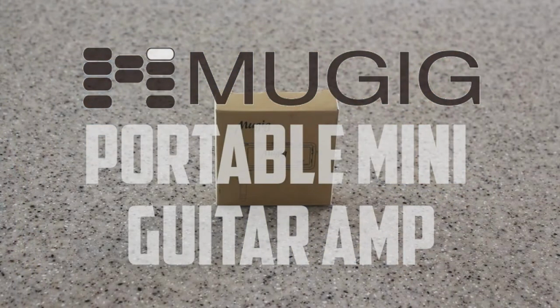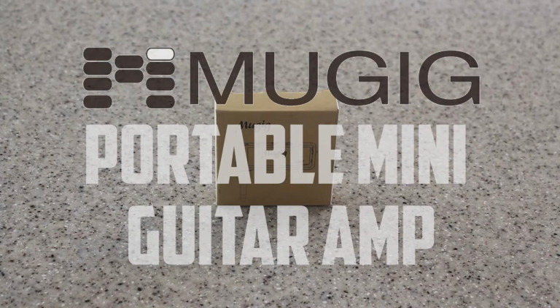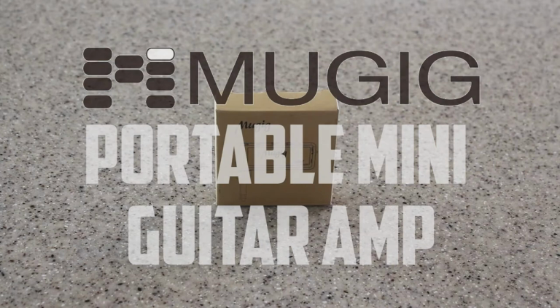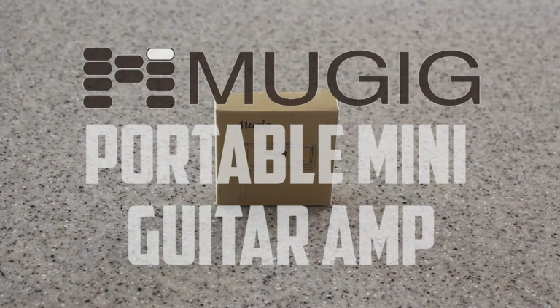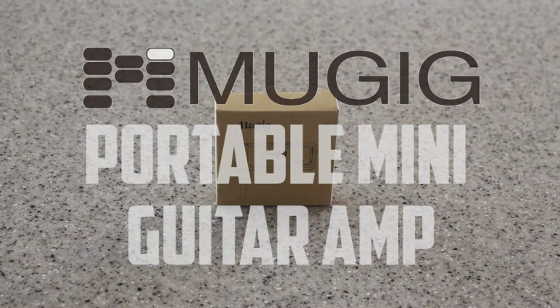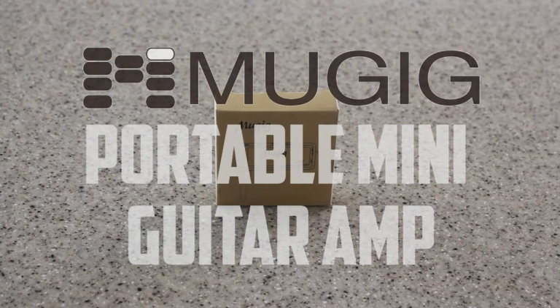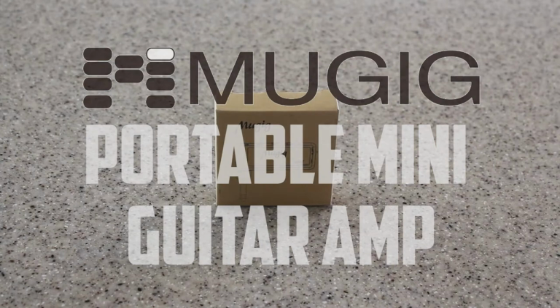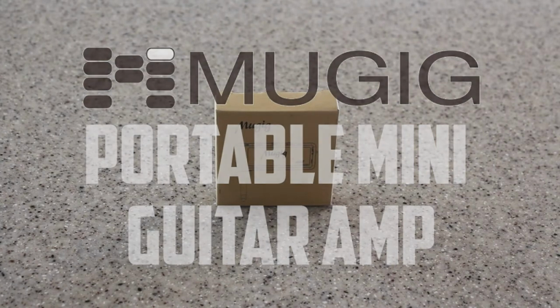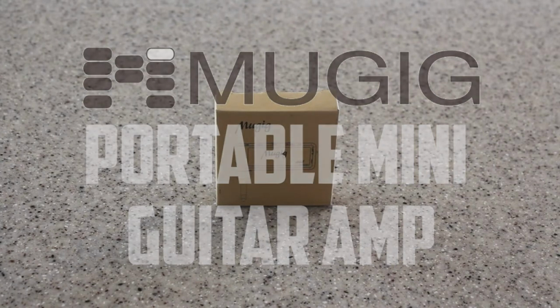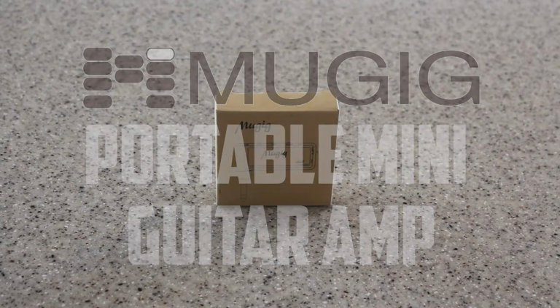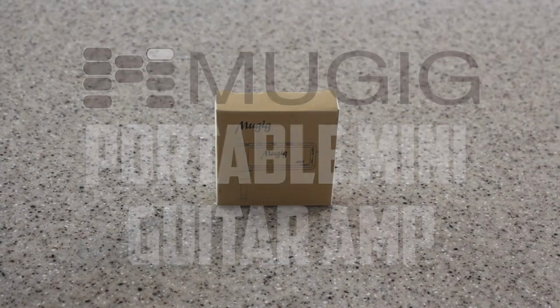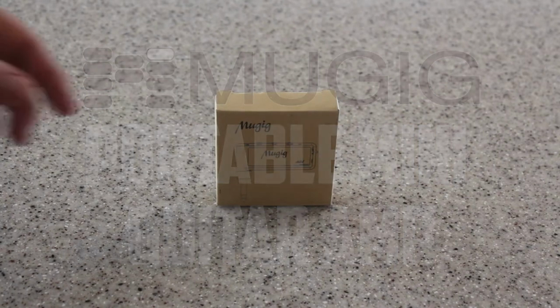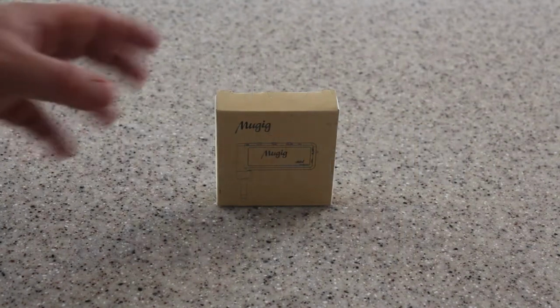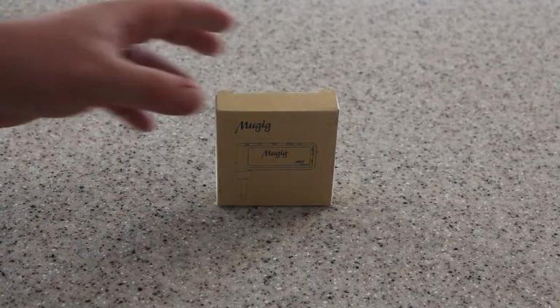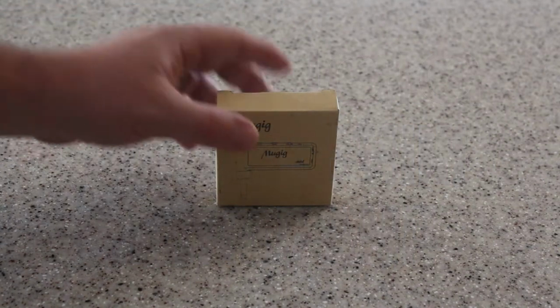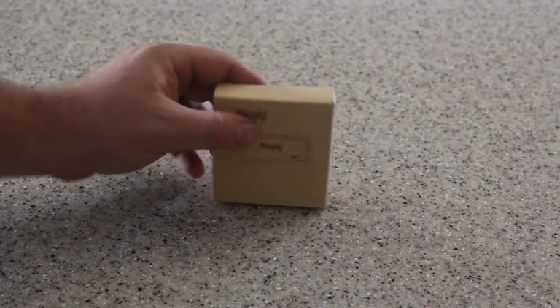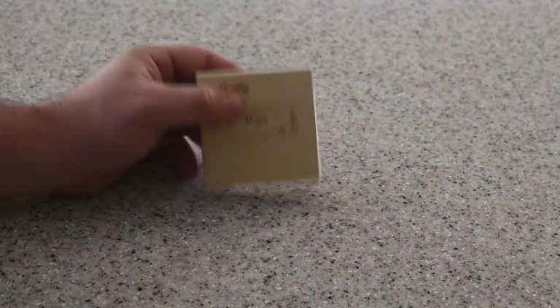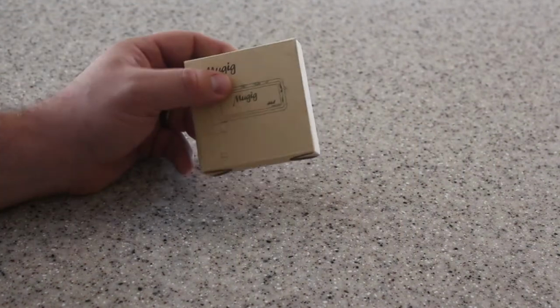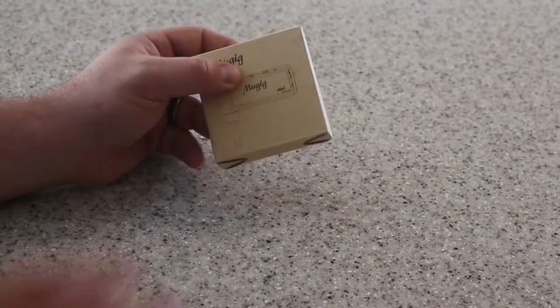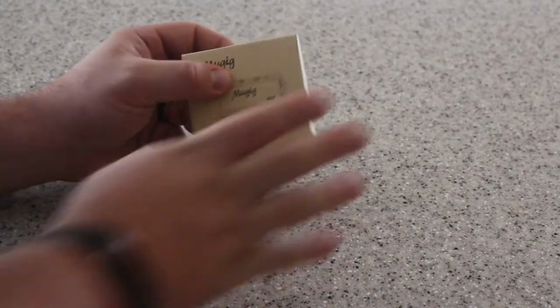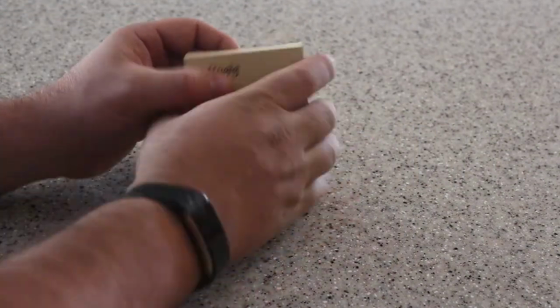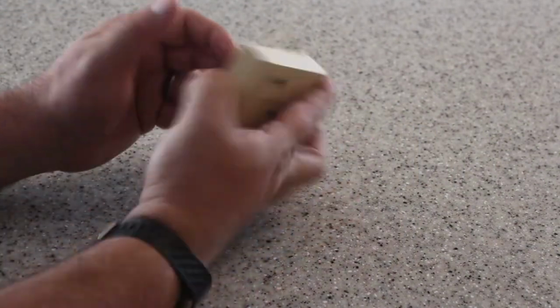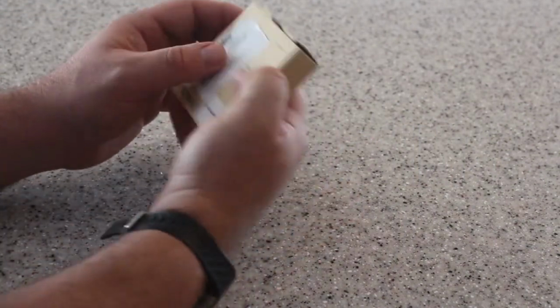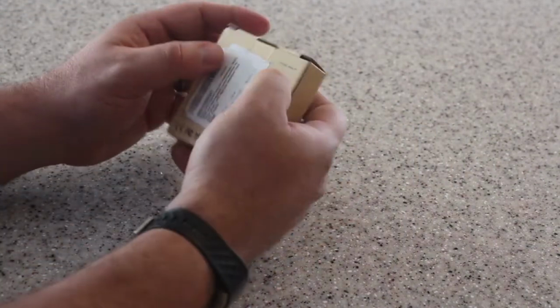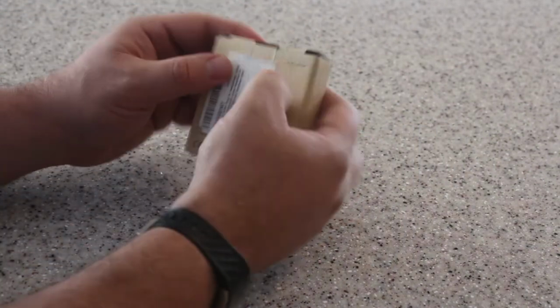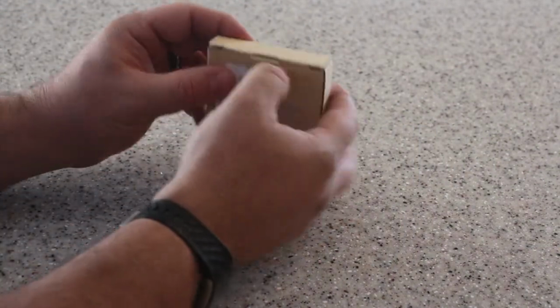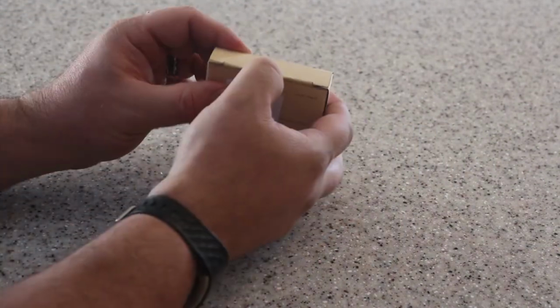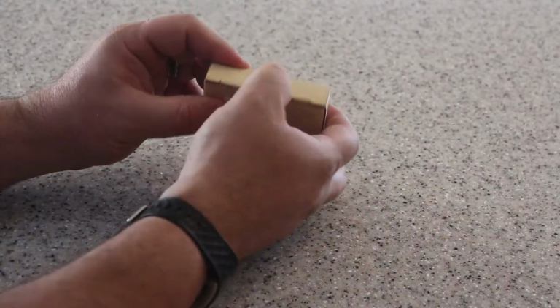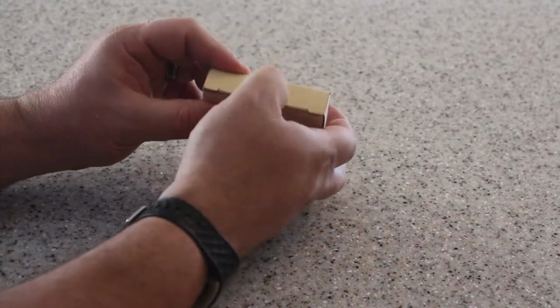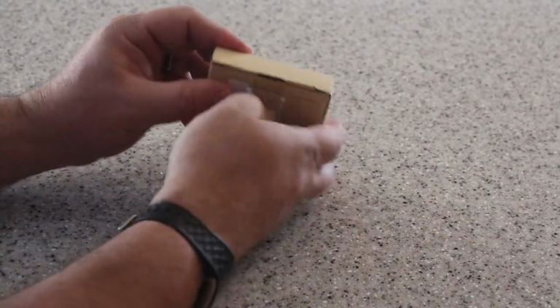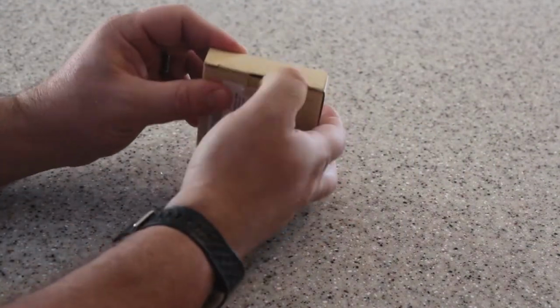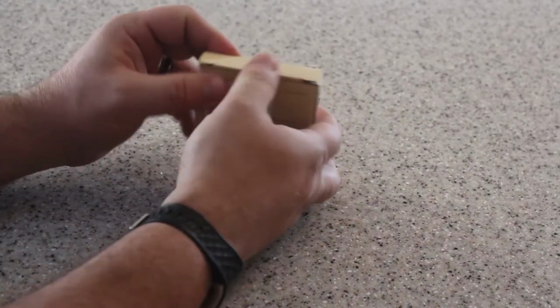Today we're looking at the Mugick Mini Amplifier for guitar. Let's see what we've got out of the box.